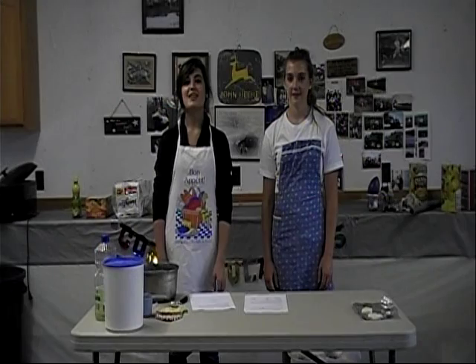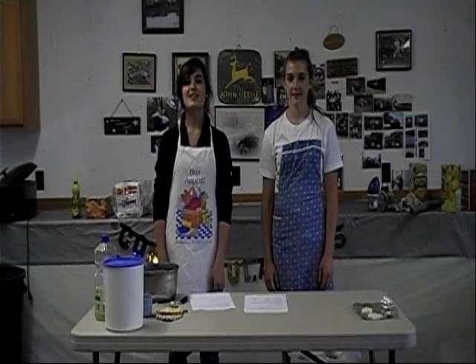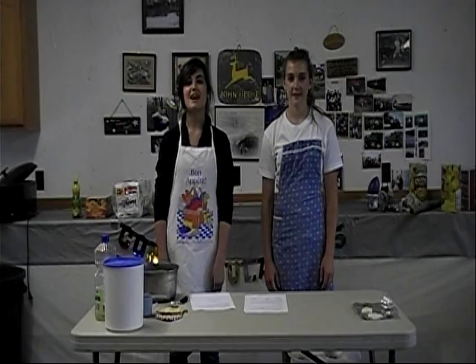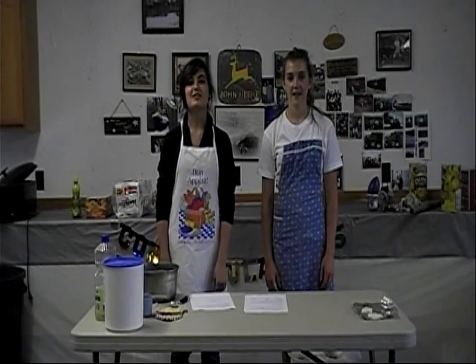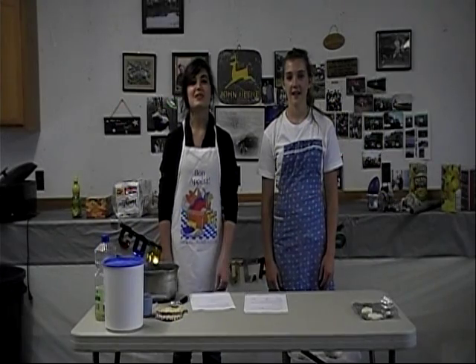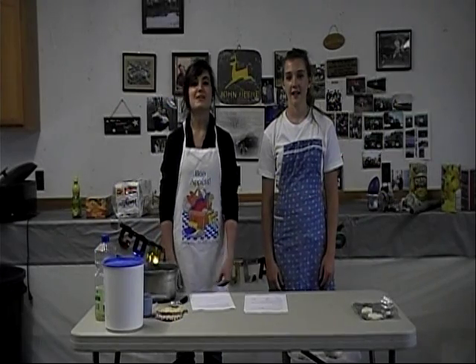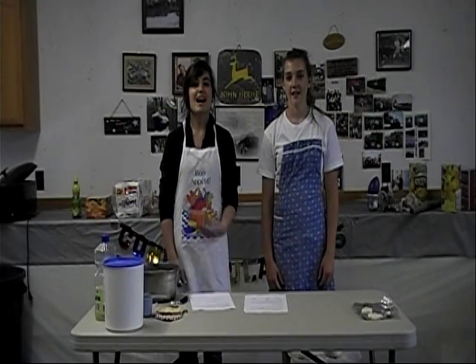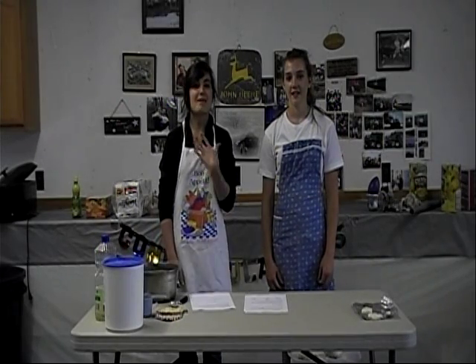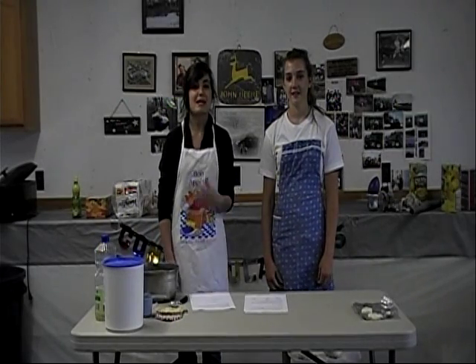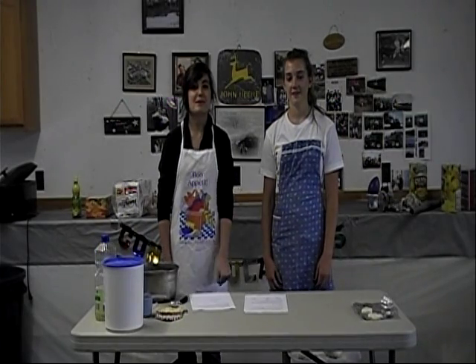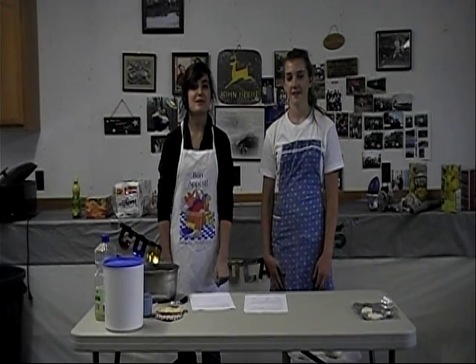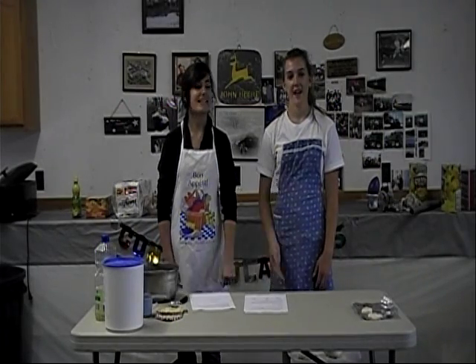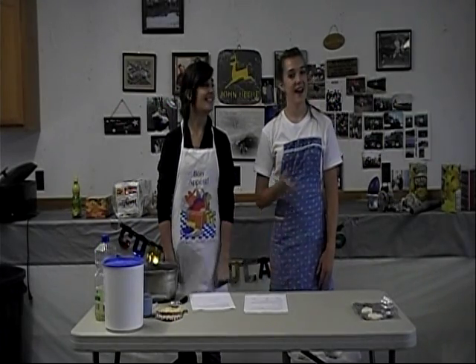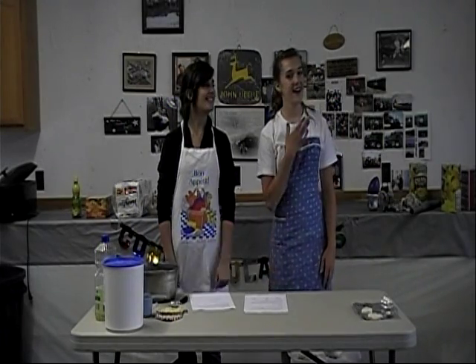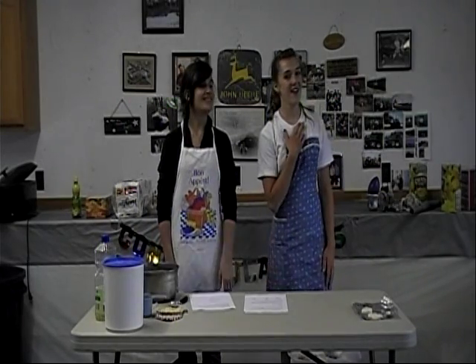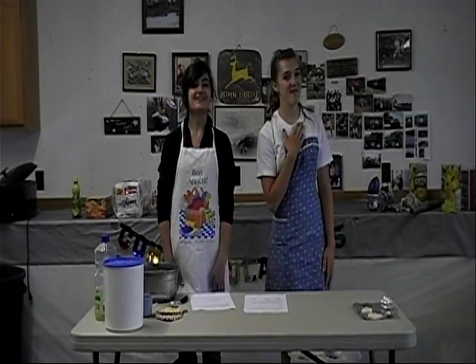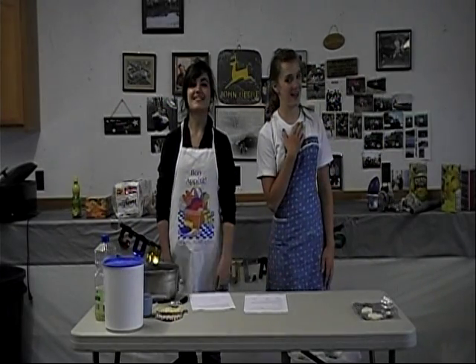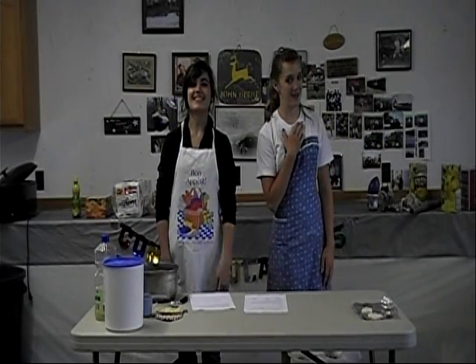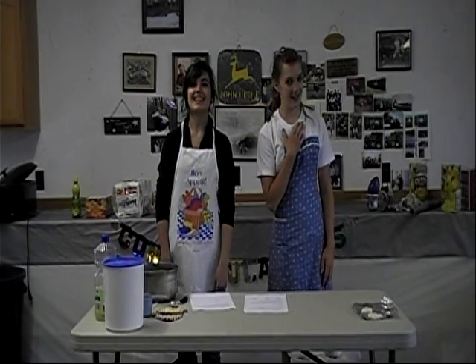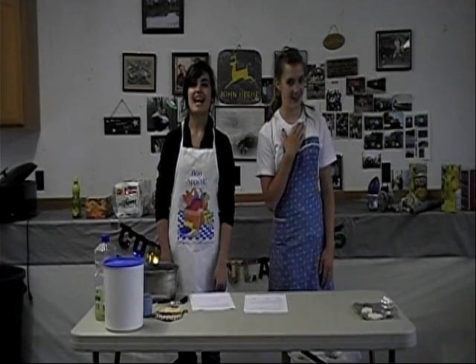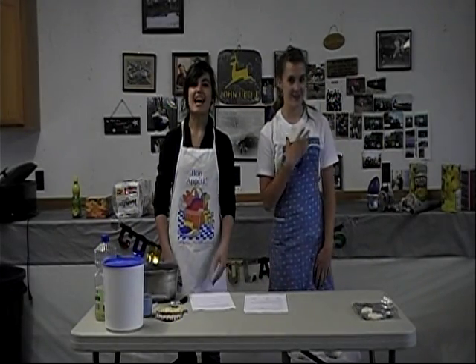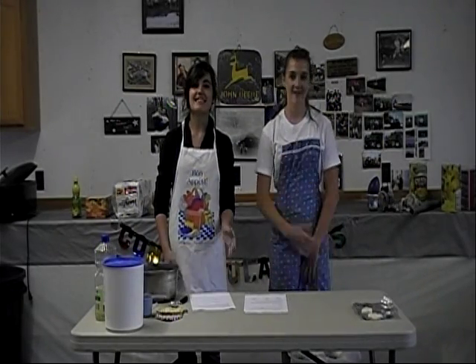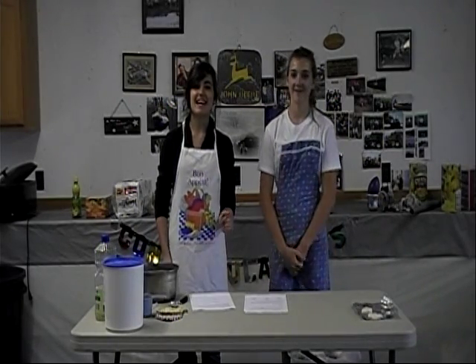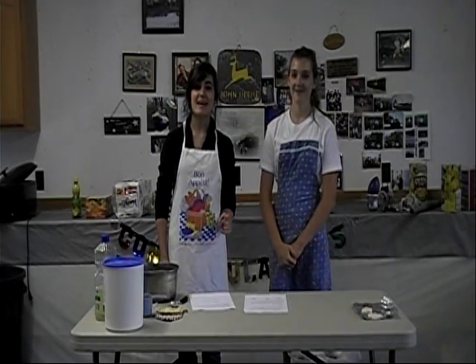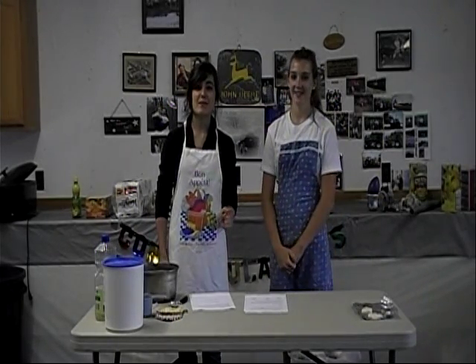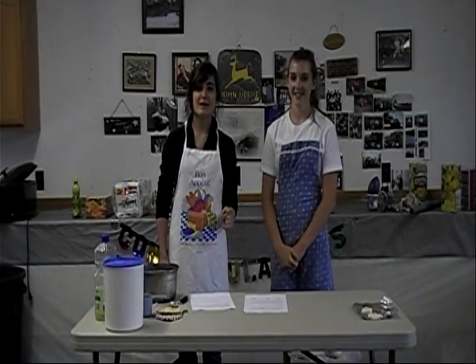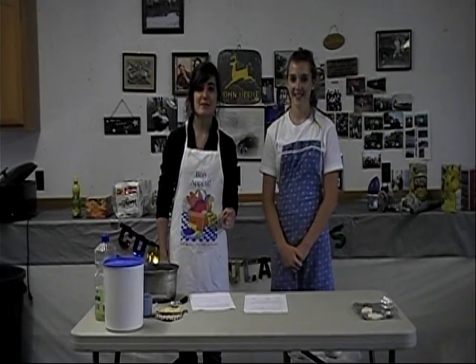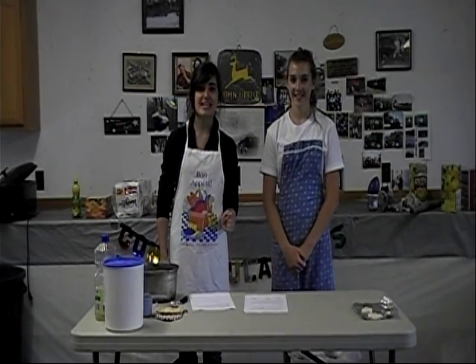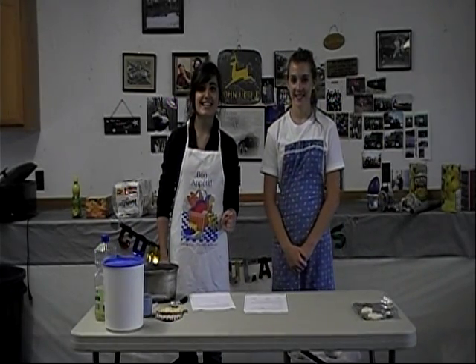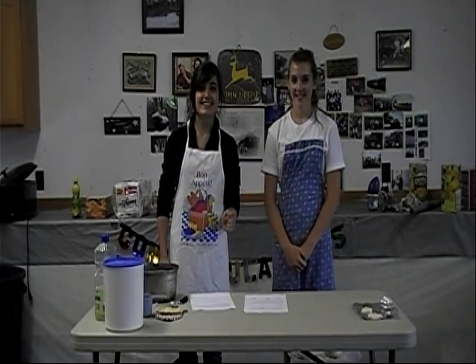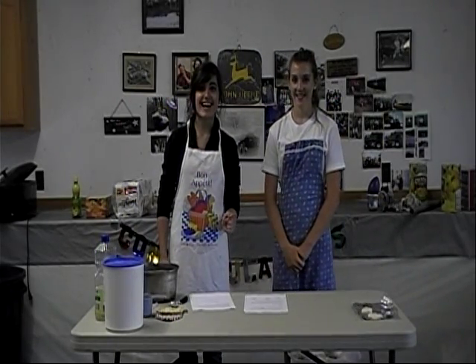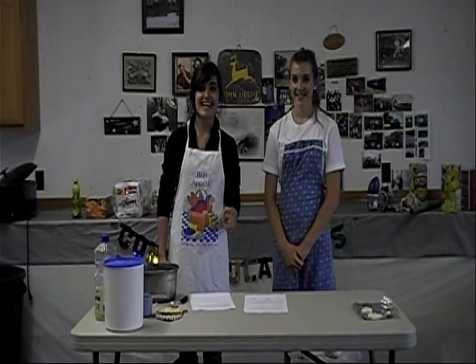Good afternoon. I'm Addie Moseman, and I'm Megan McNeil. Today we're going to be making clay.